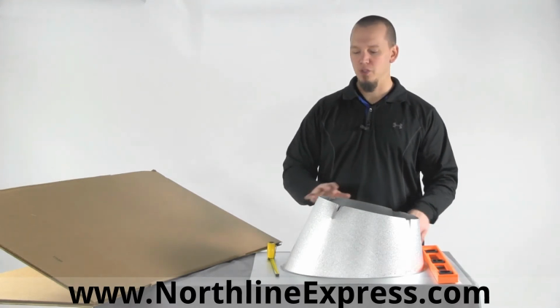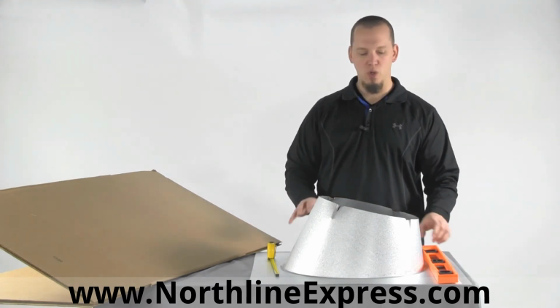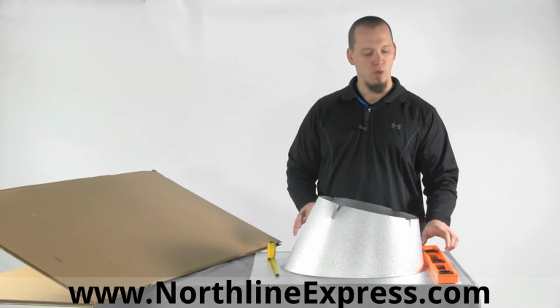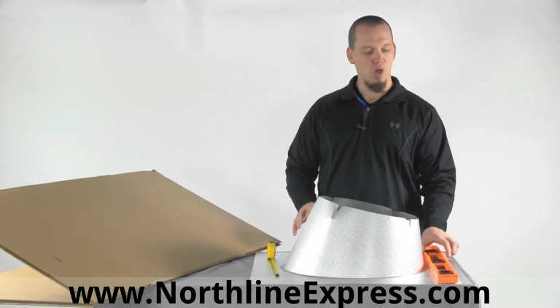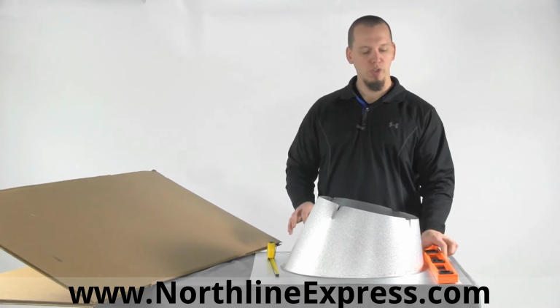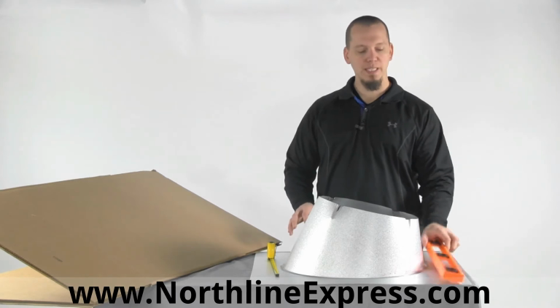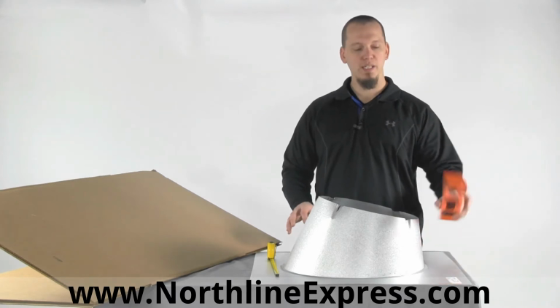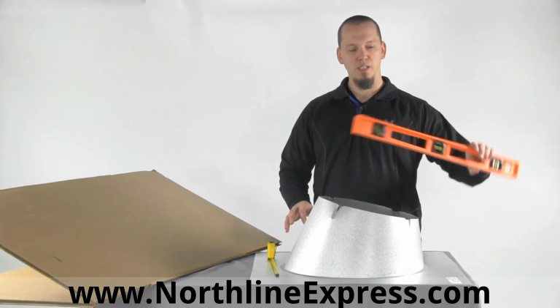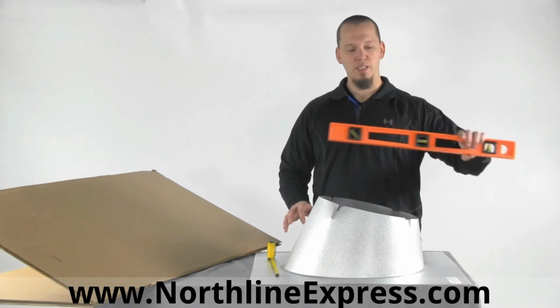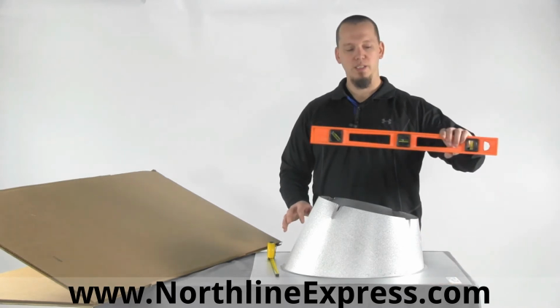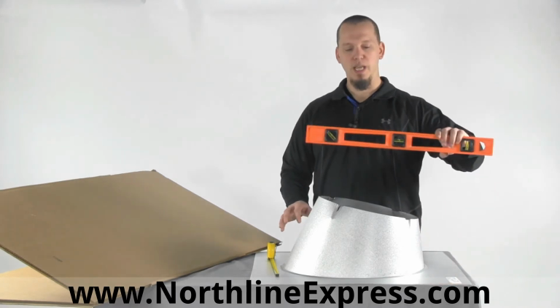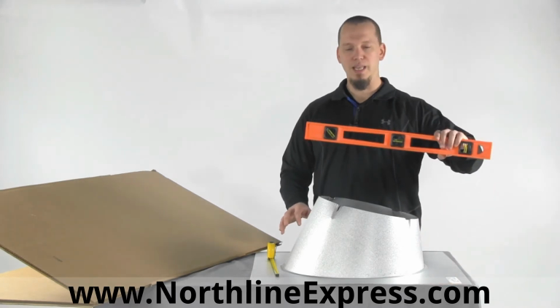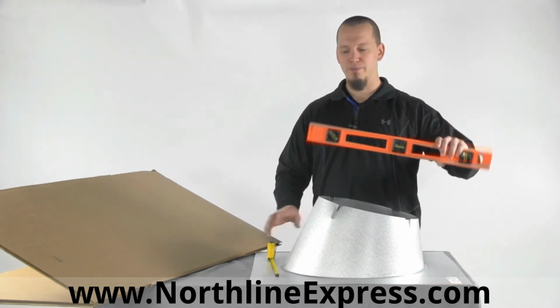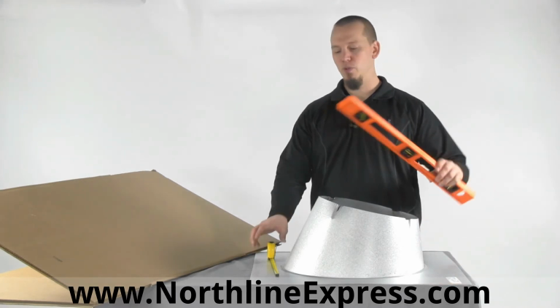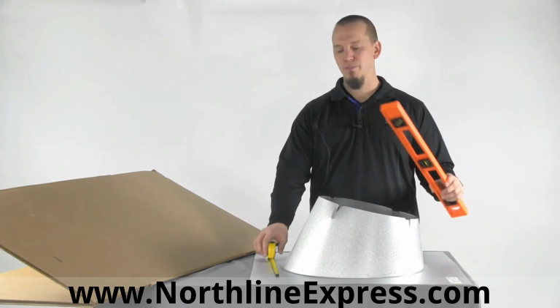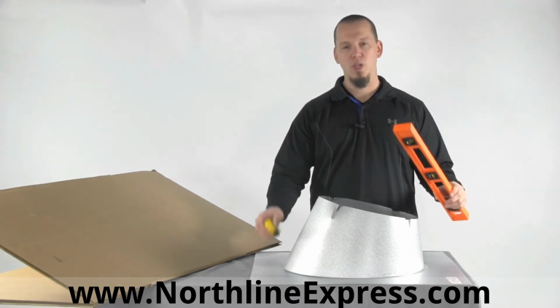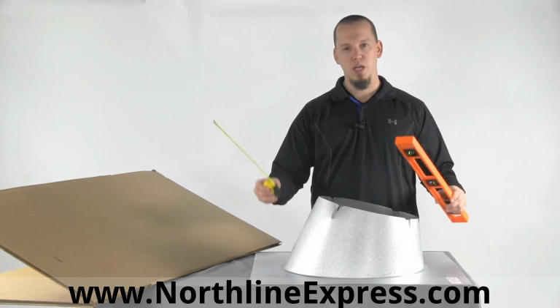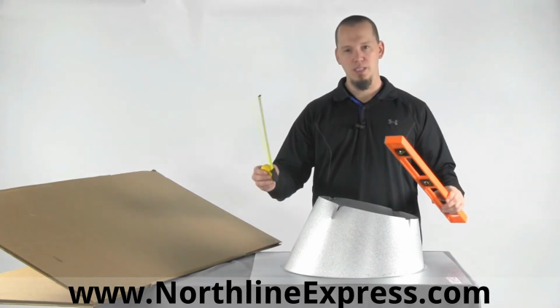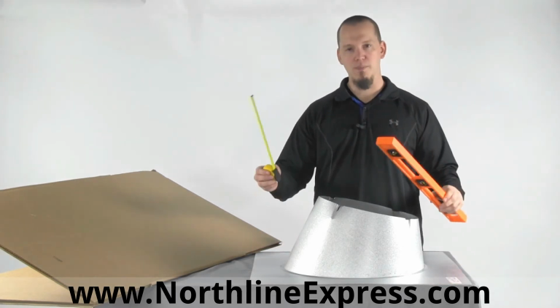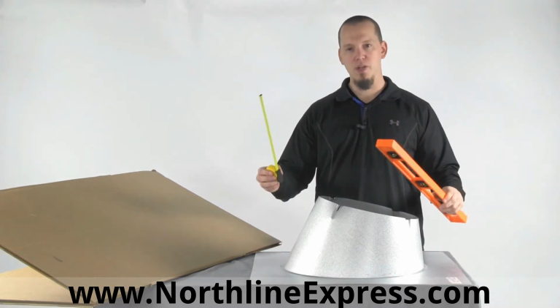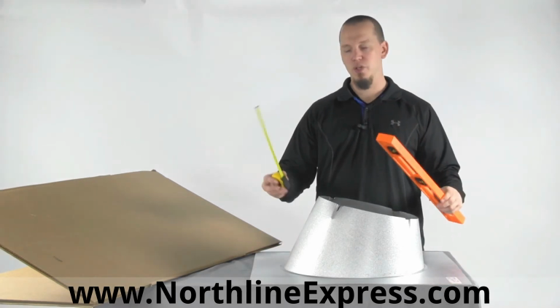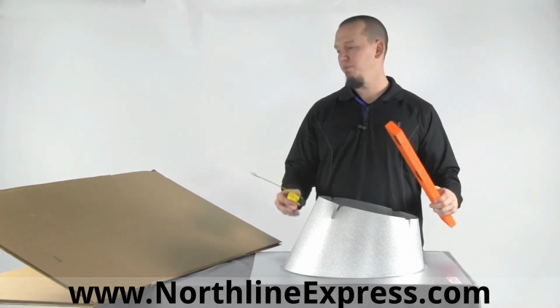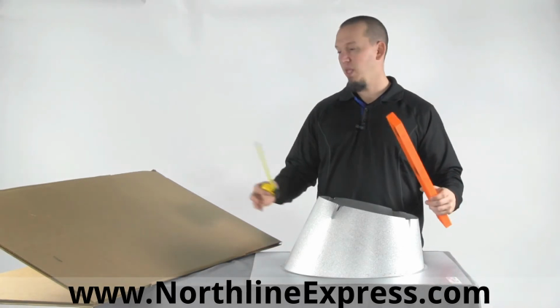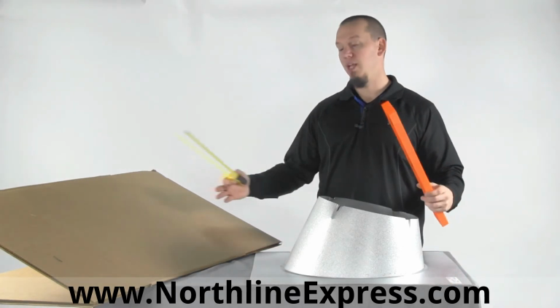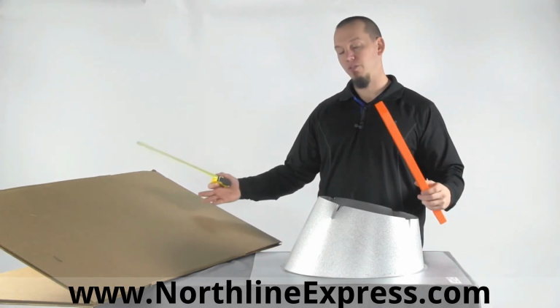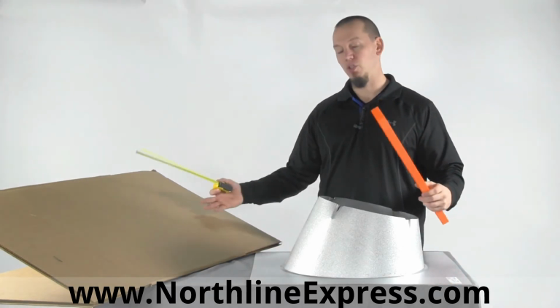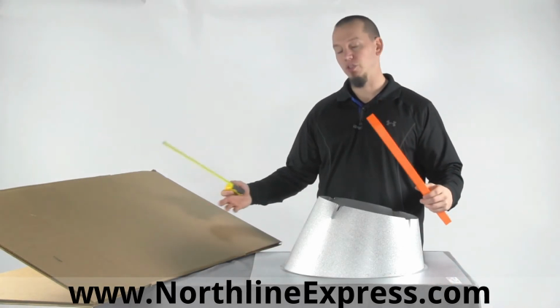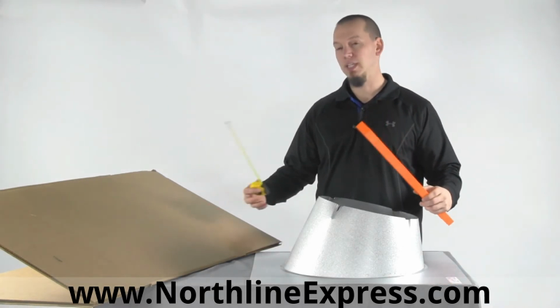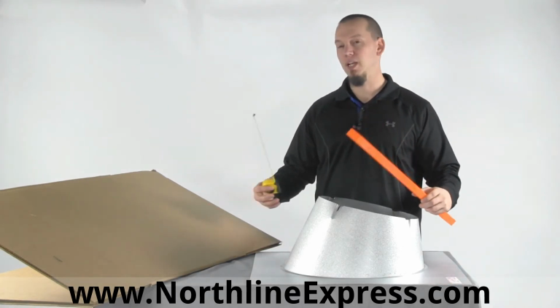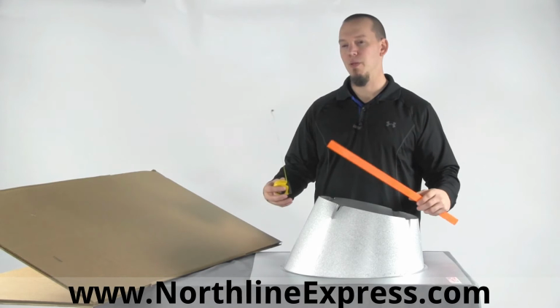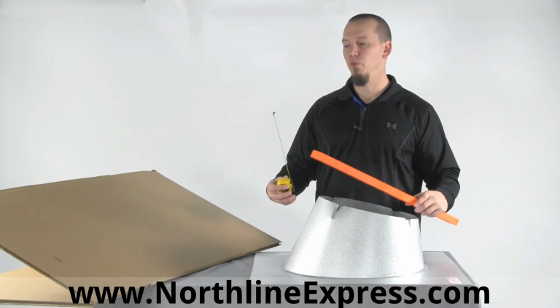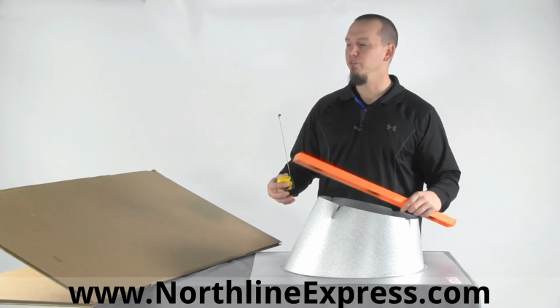All you'll need is a level, a tape measure, and of course you'll need to get up on the roof.